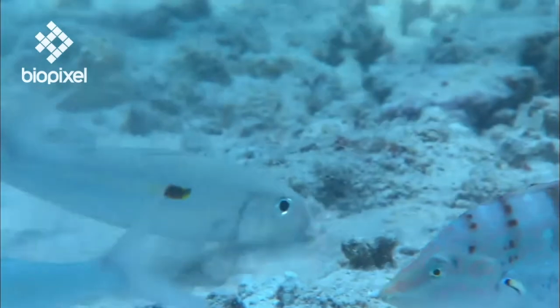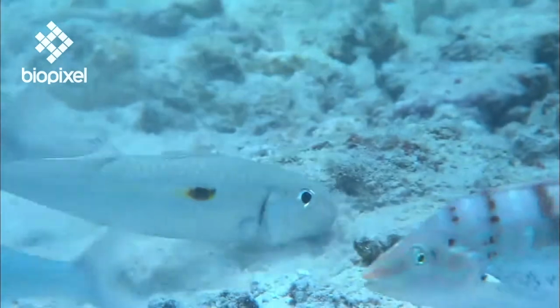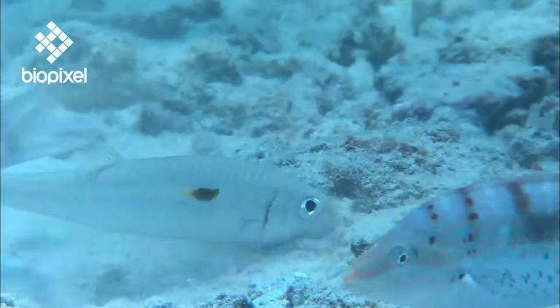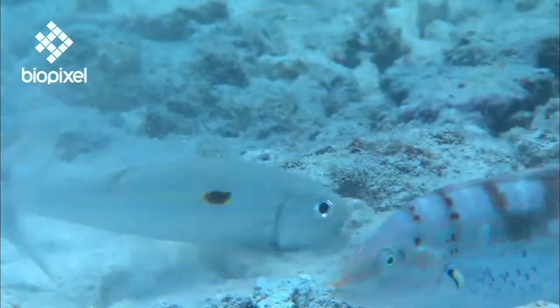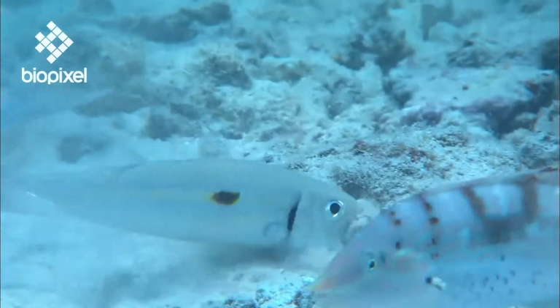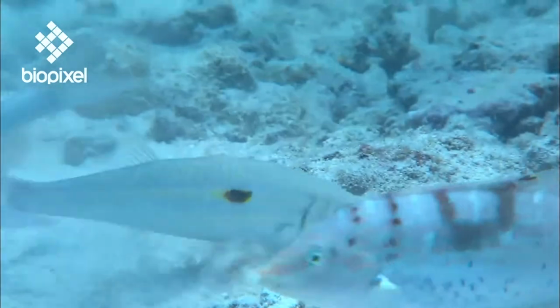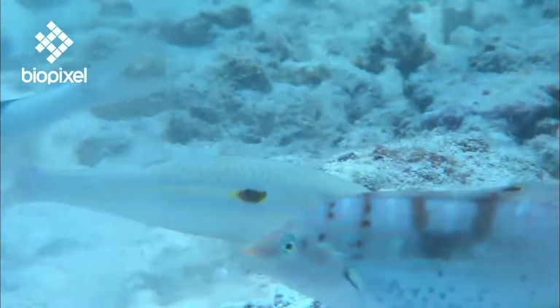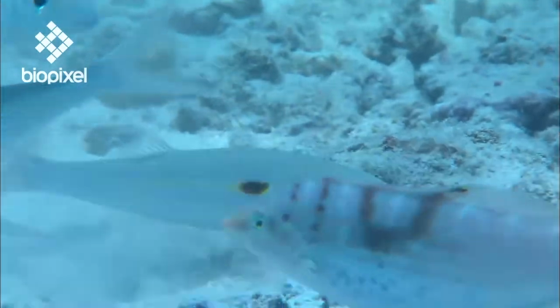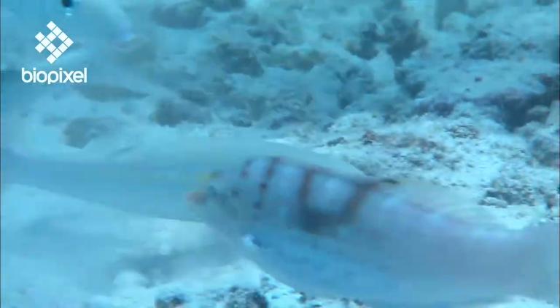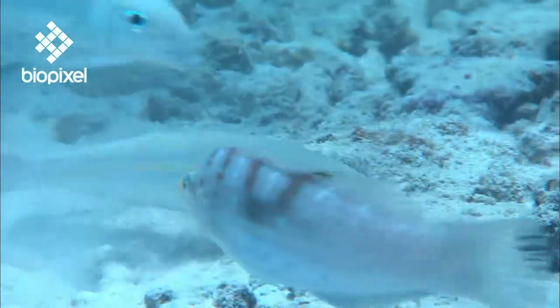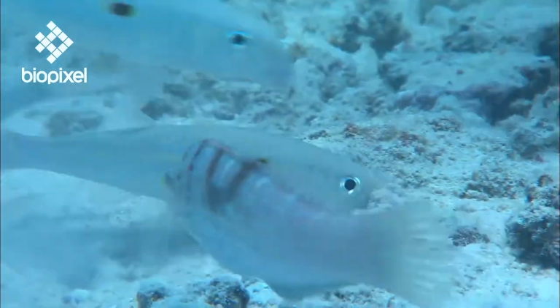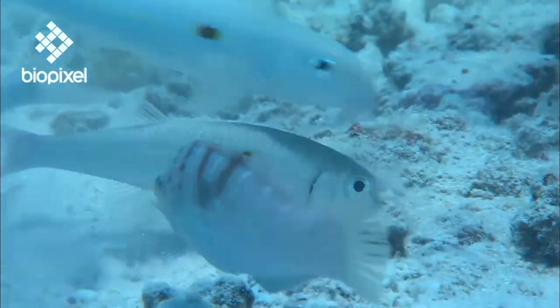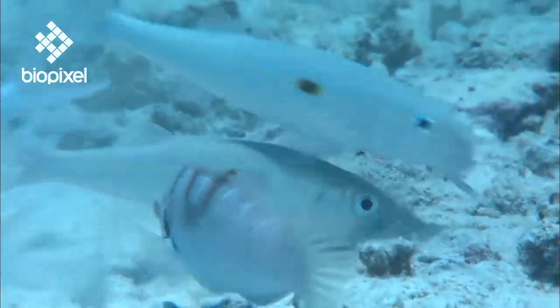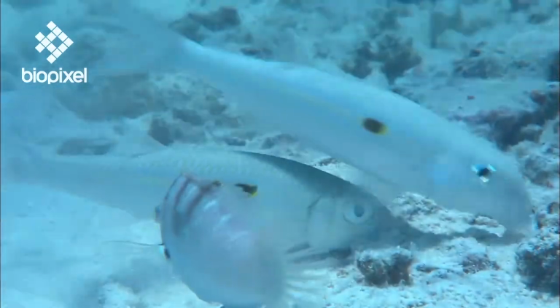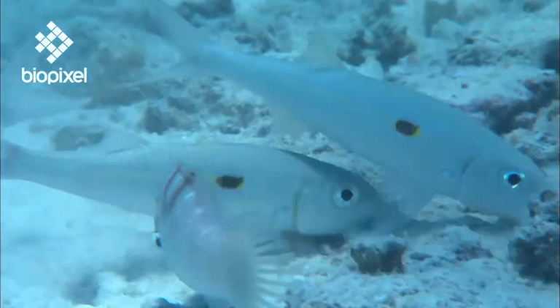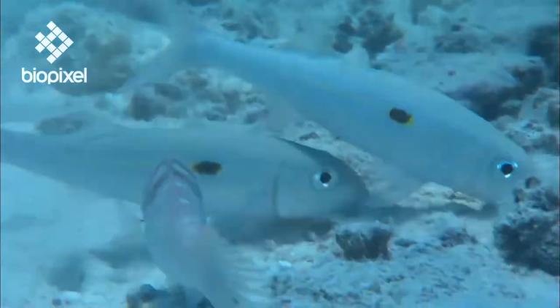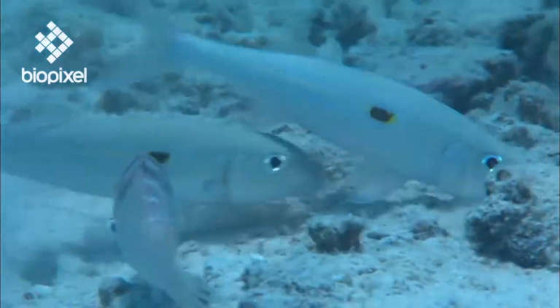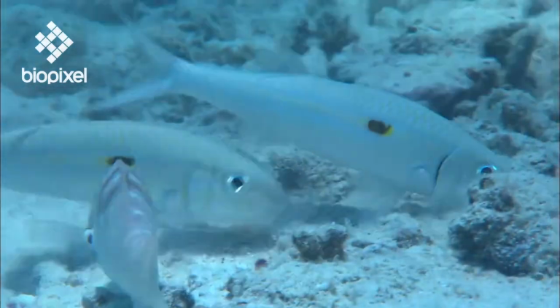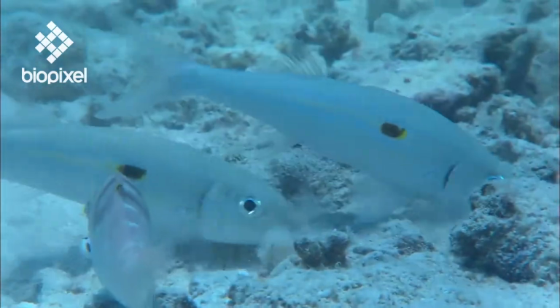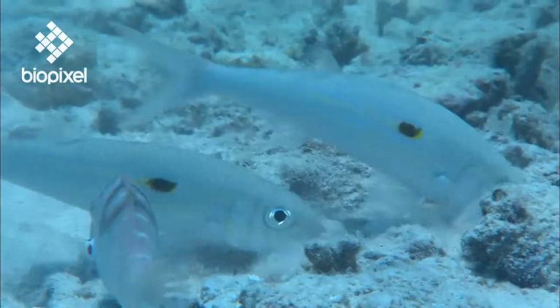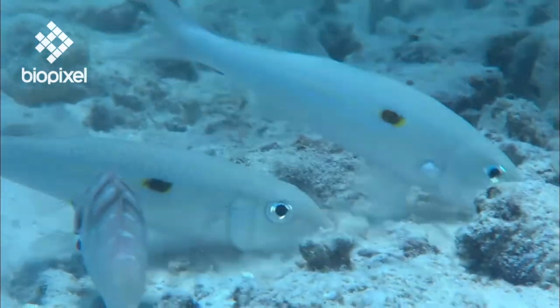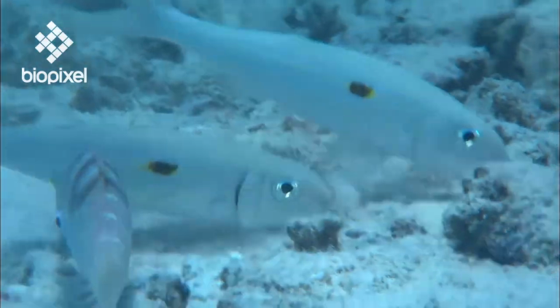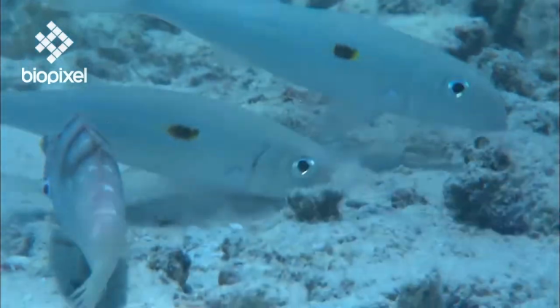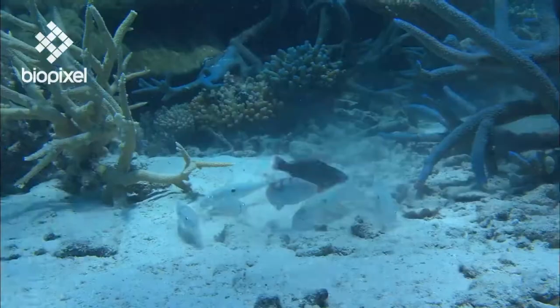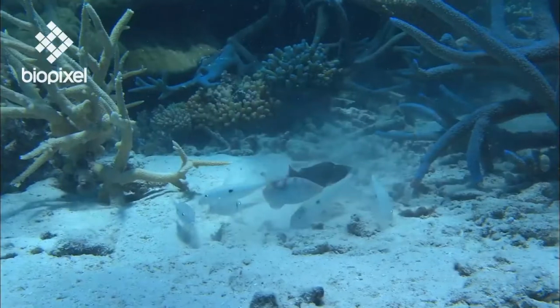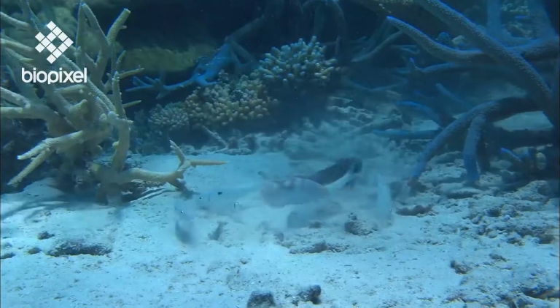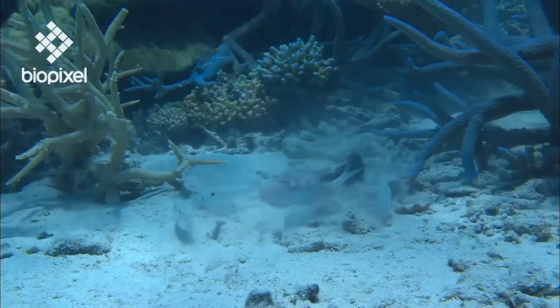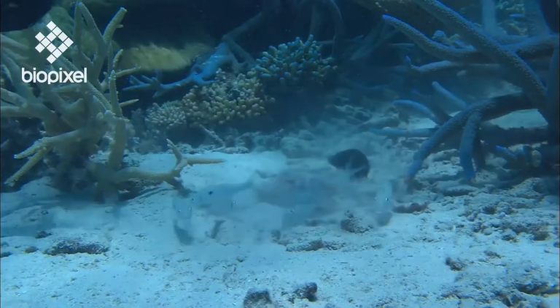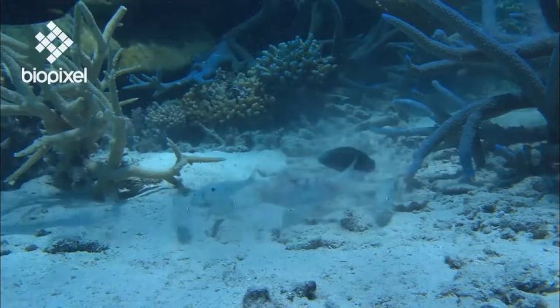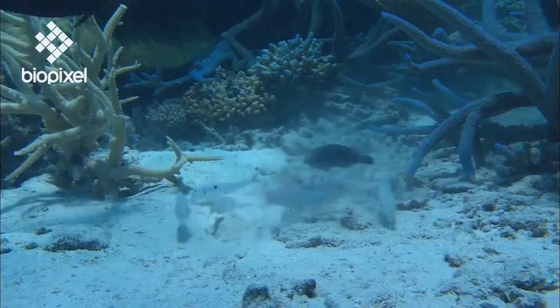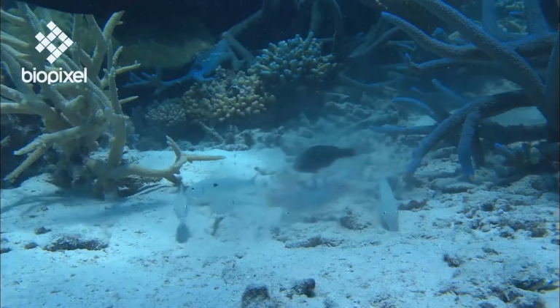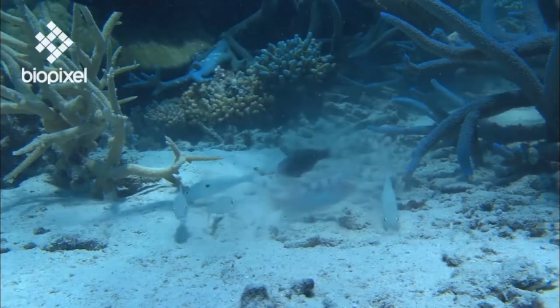As the goatfish hunts, others tag alongside to pick up any small morsels that are going spare.